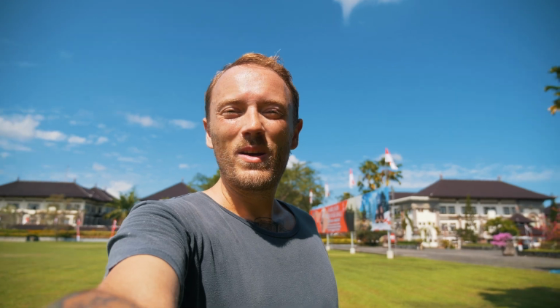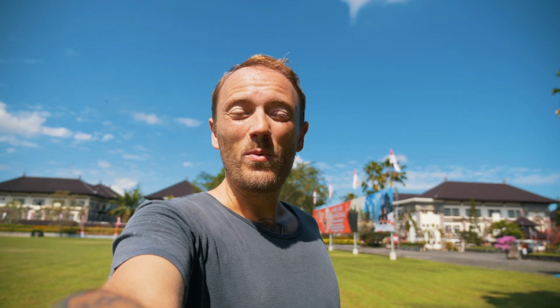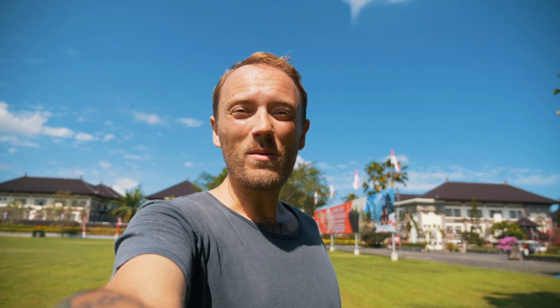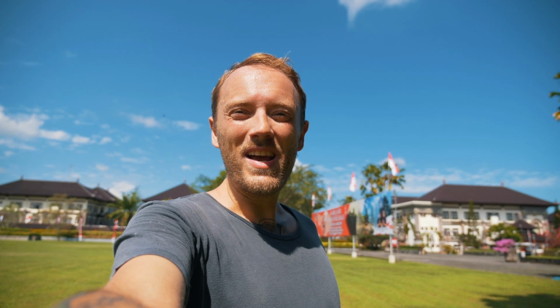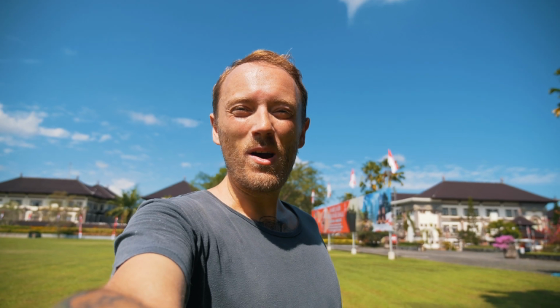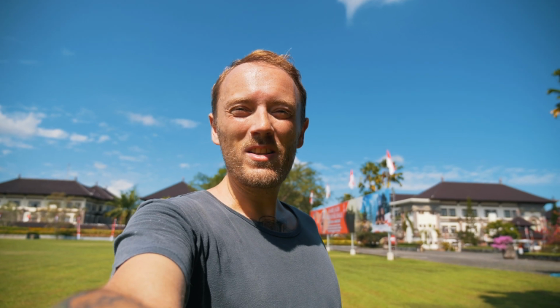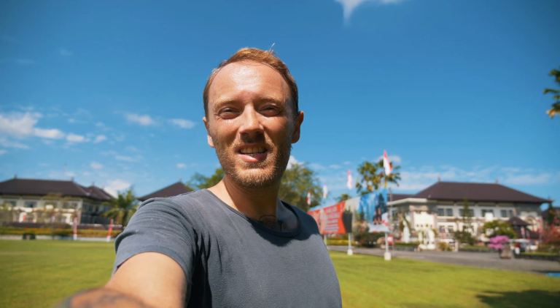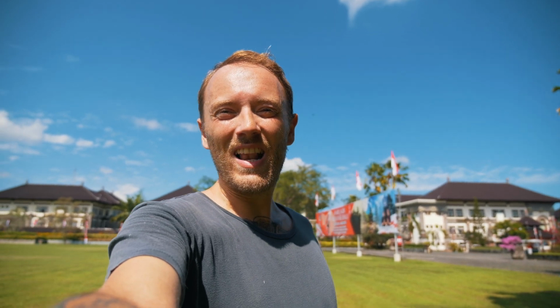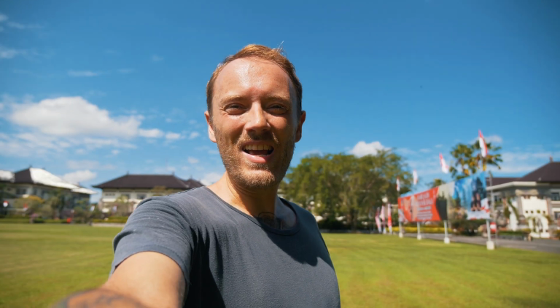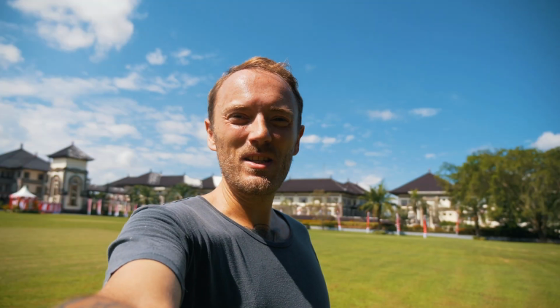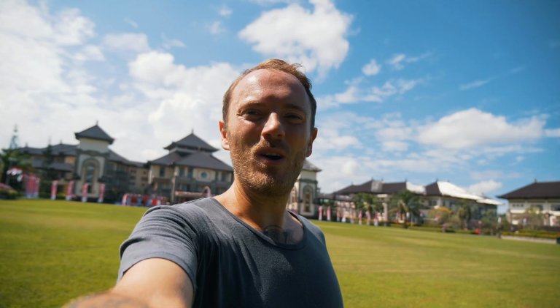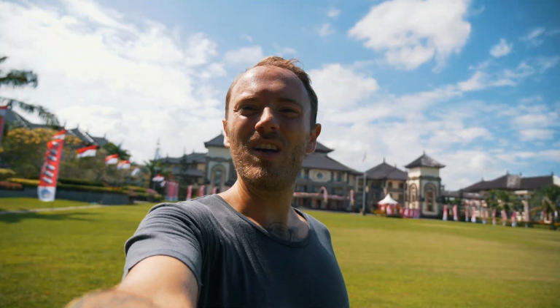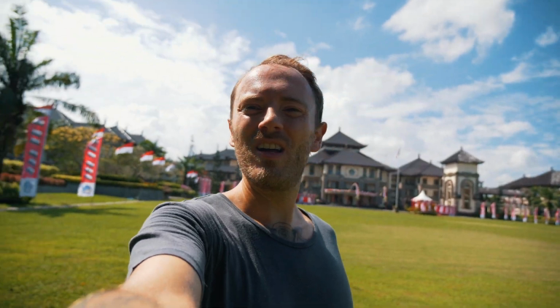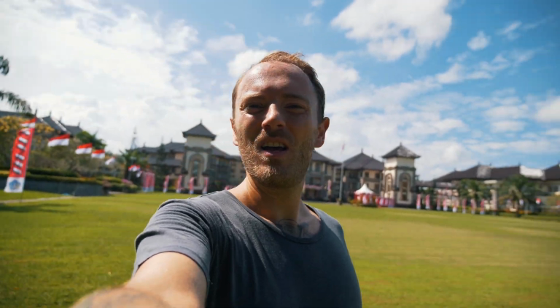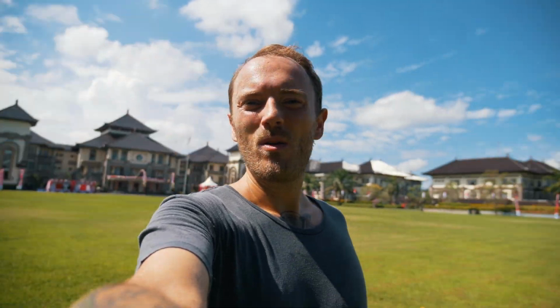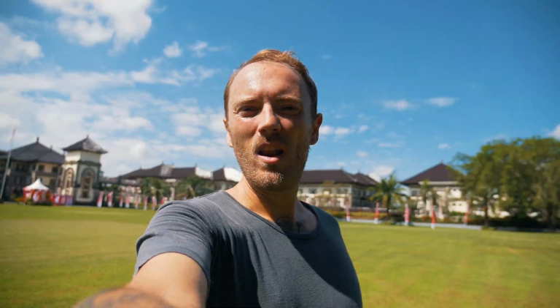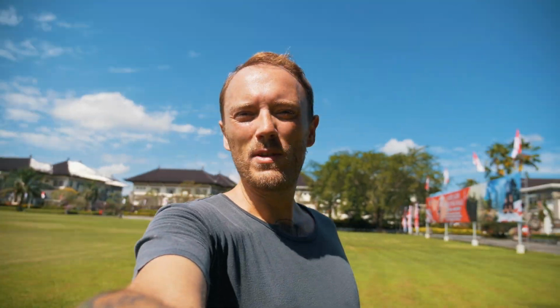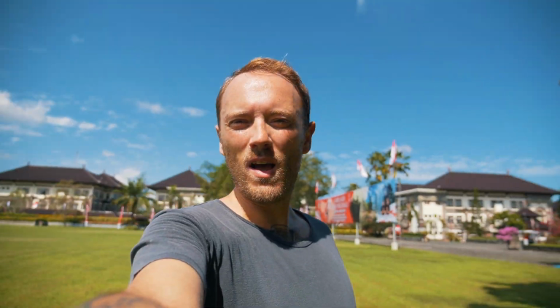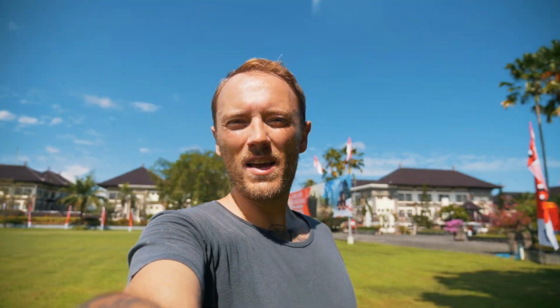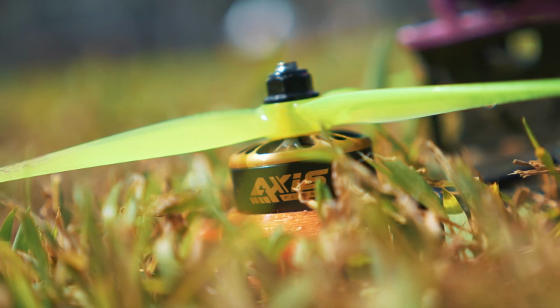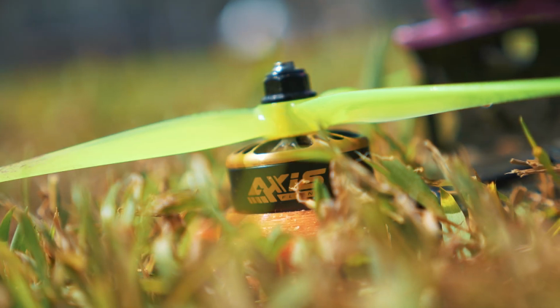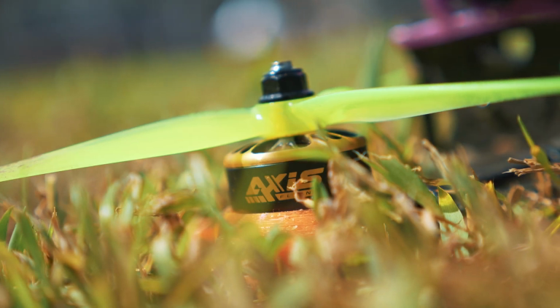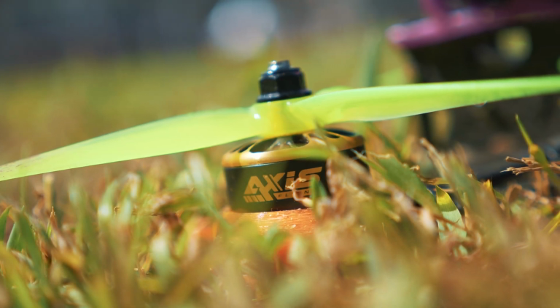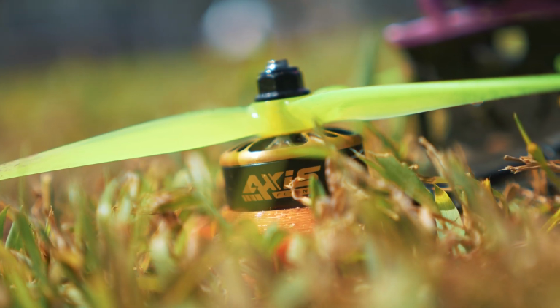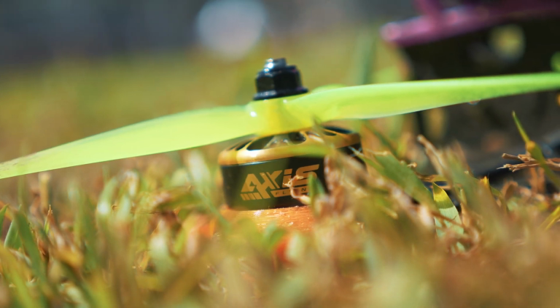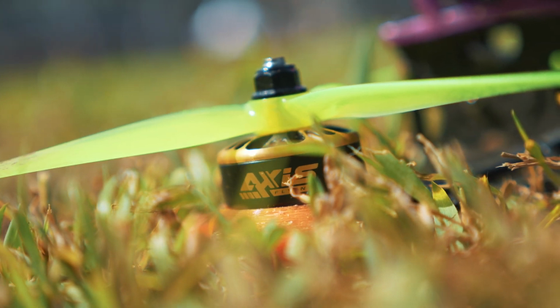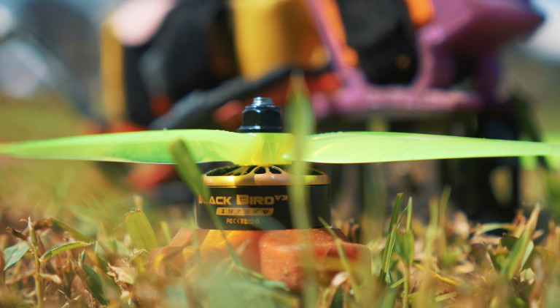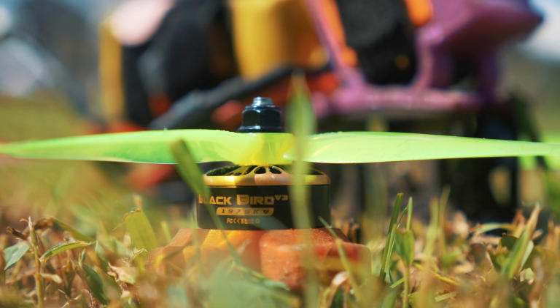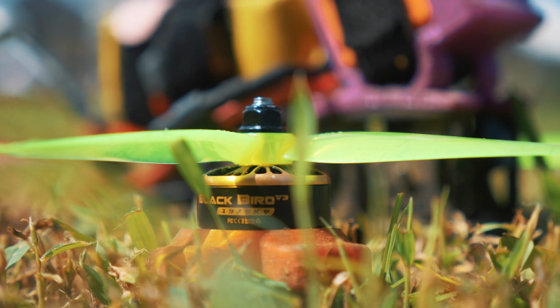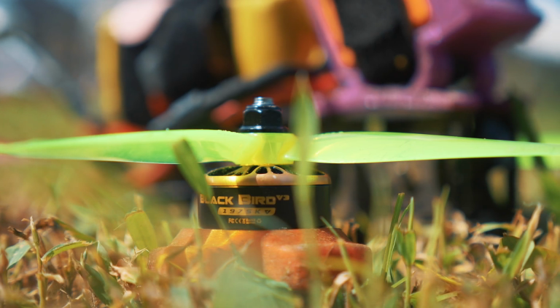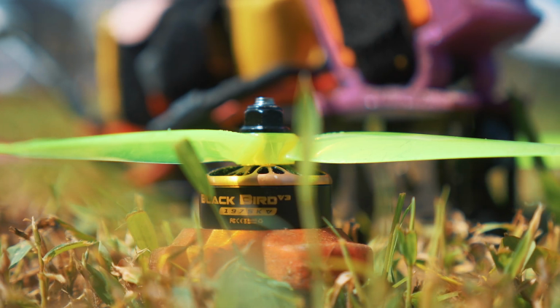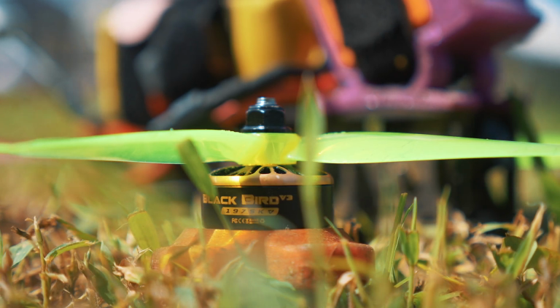What's up guys? Come out to this classic spot where I love to fly, to test out the new Blackbird motors. Let's see how they go.